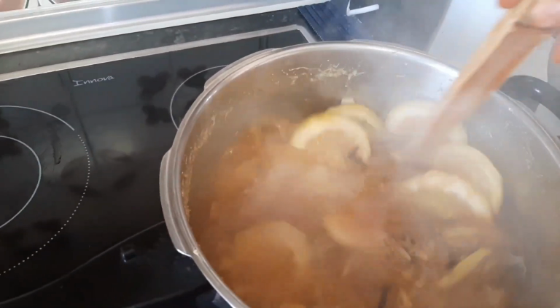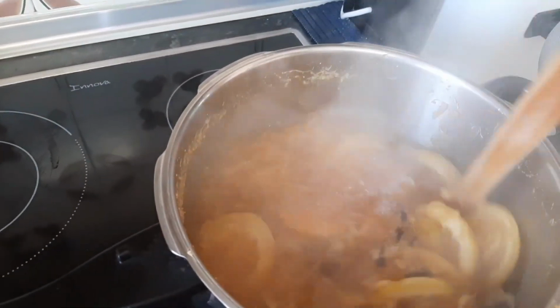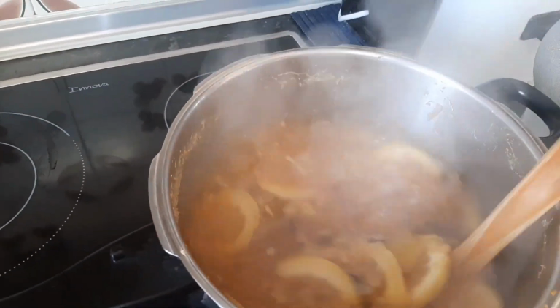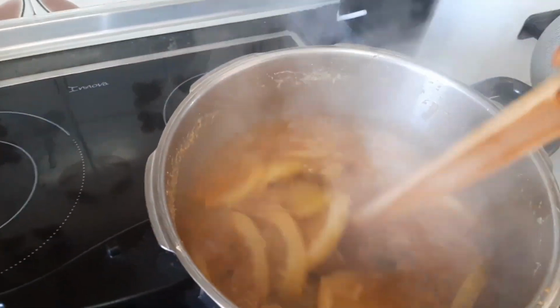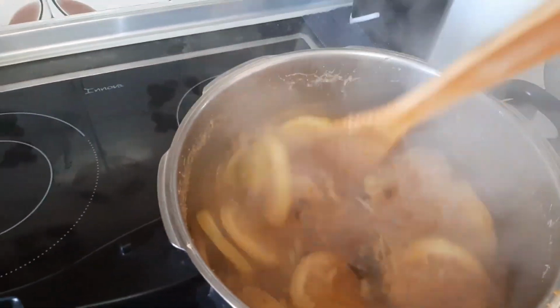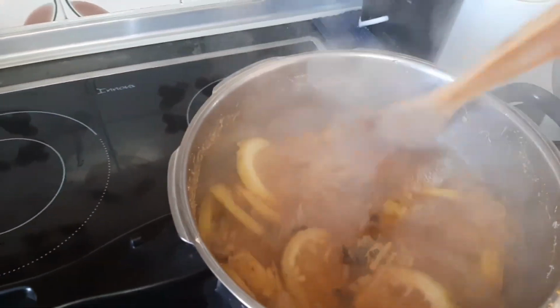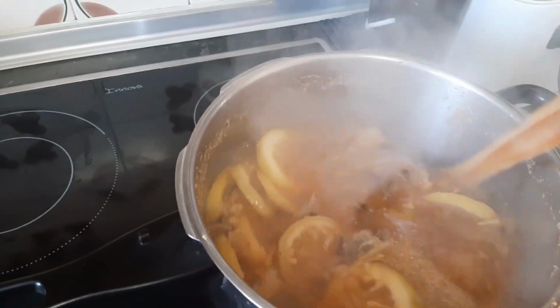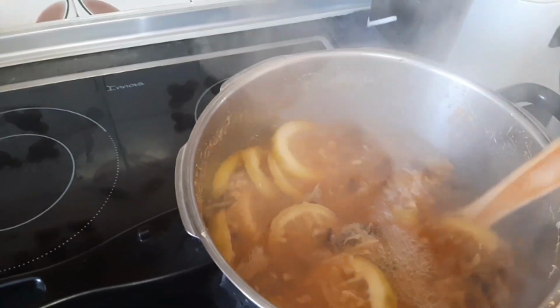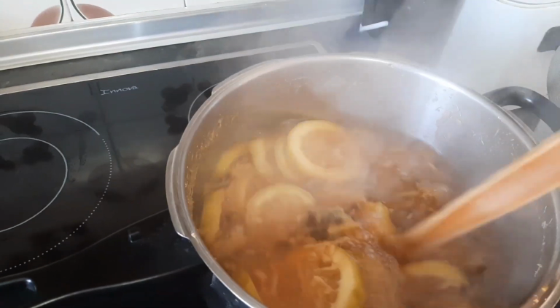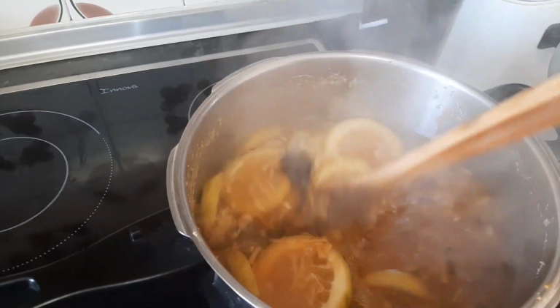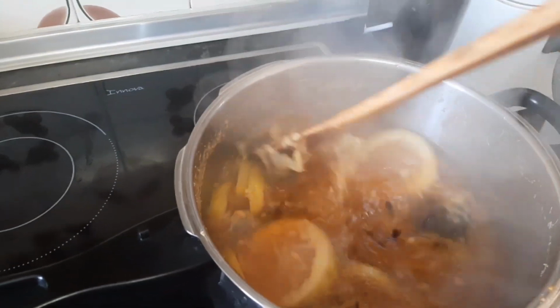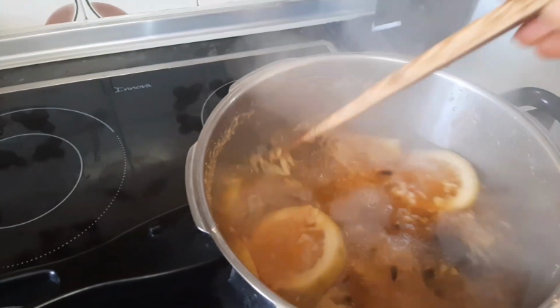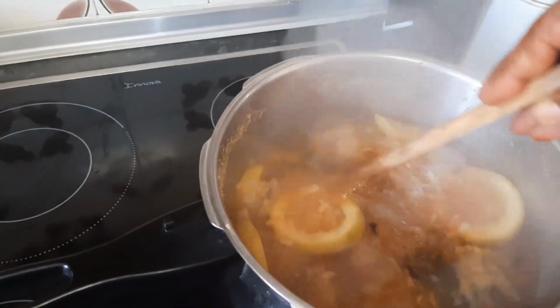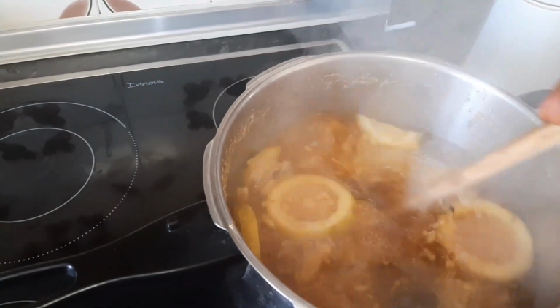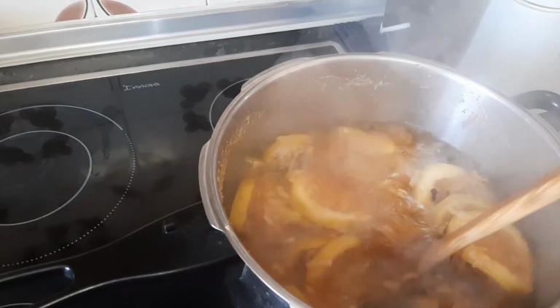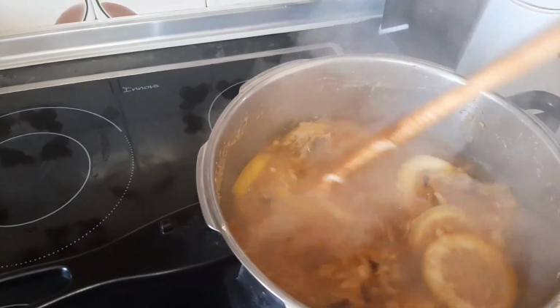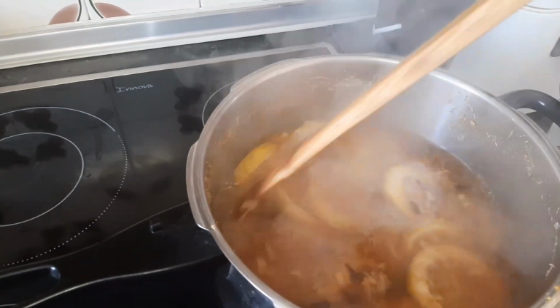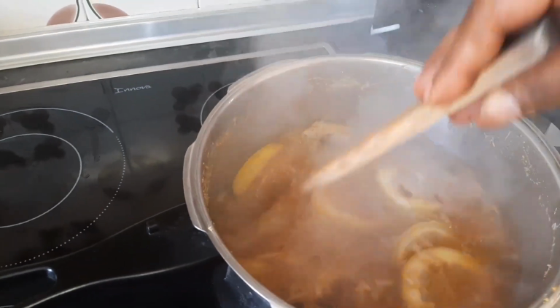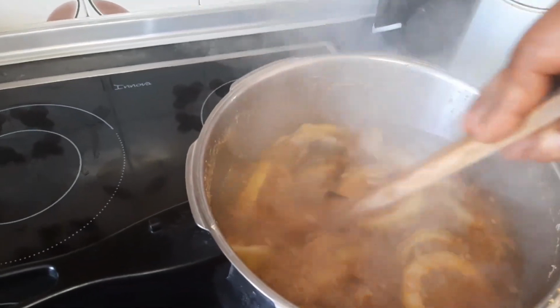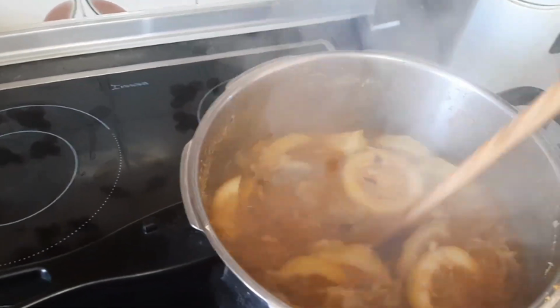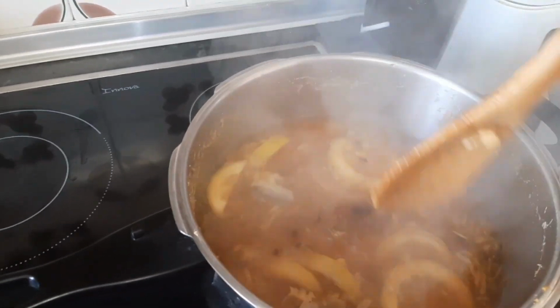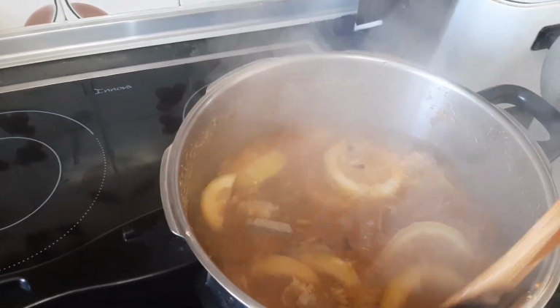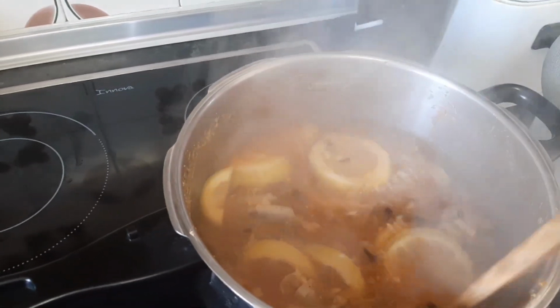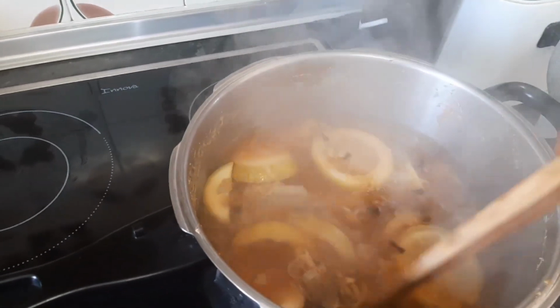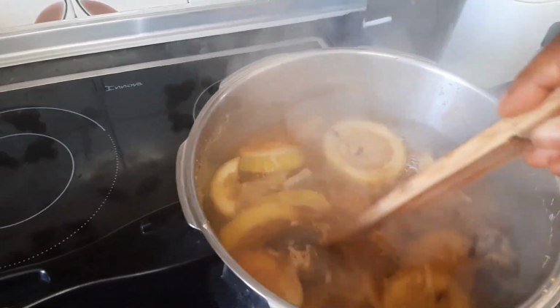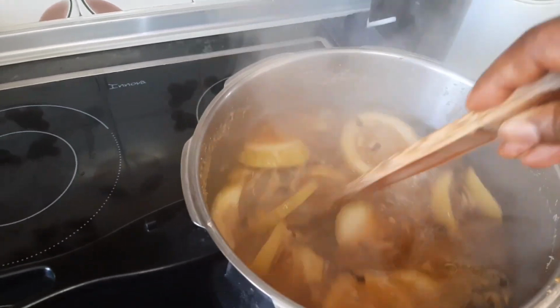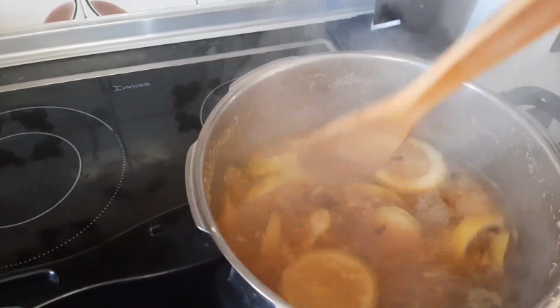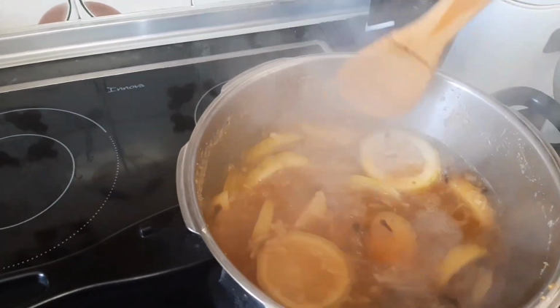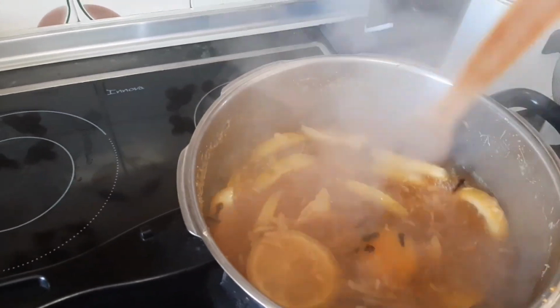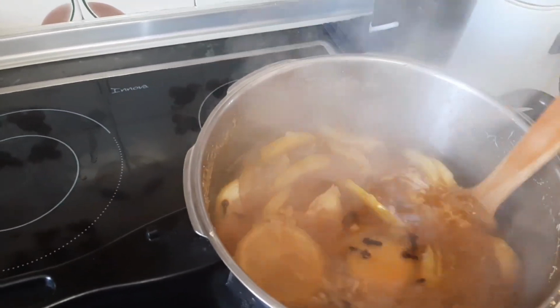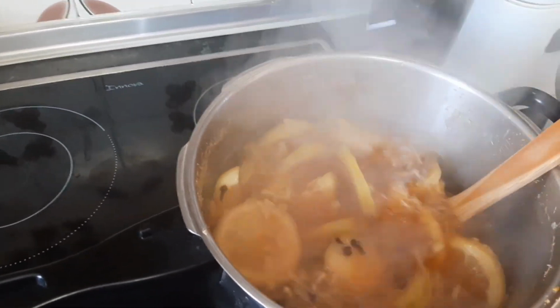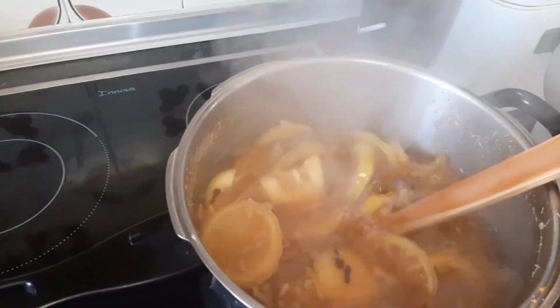You have to strain some out of it before you drink it.